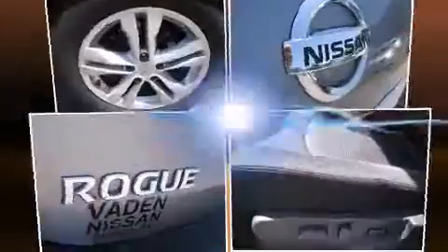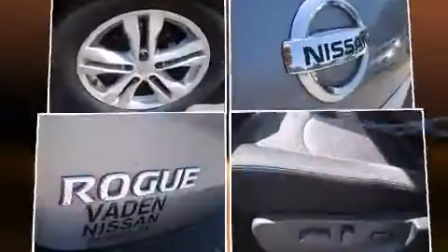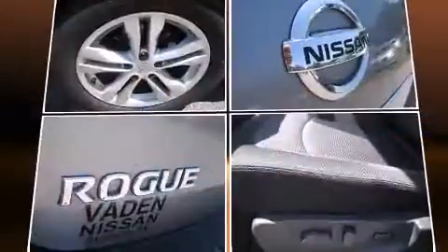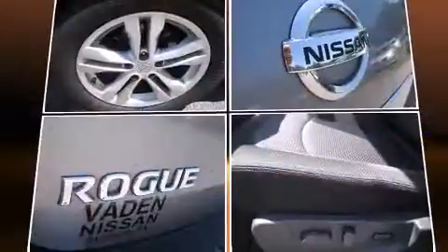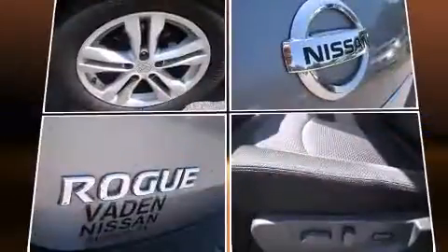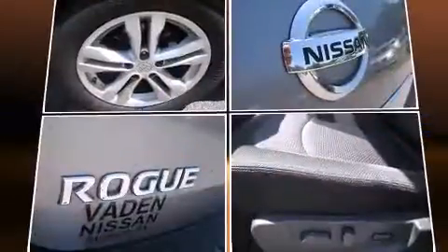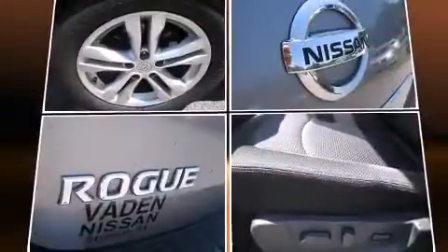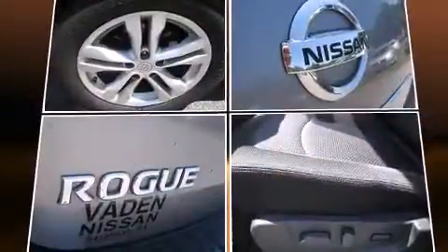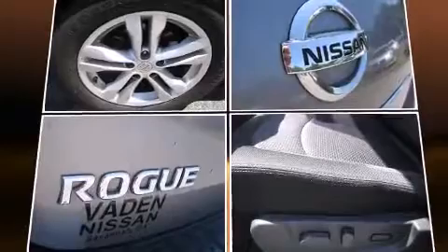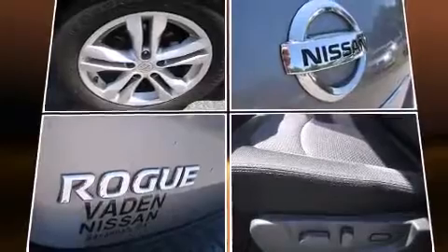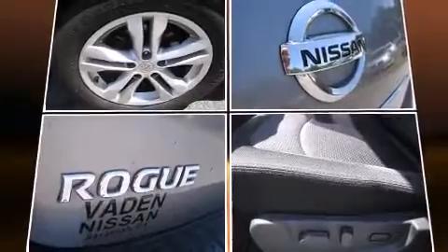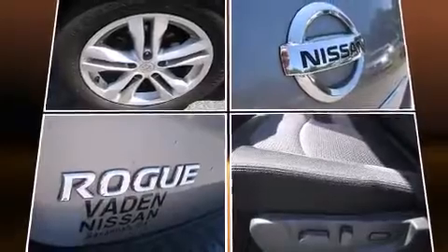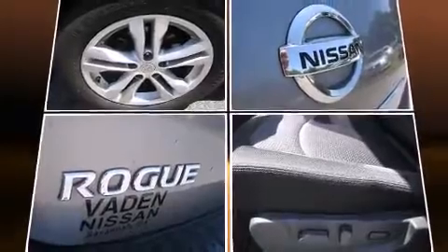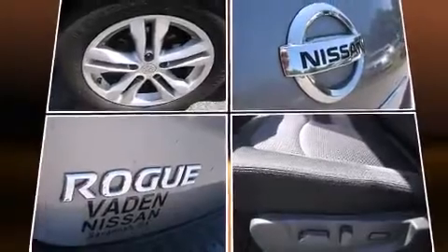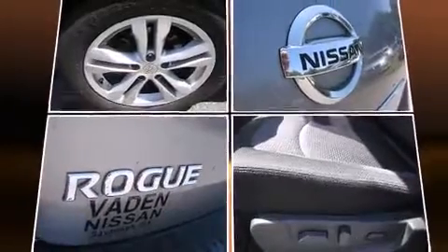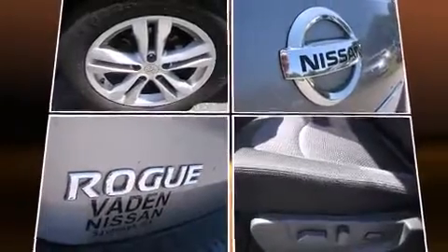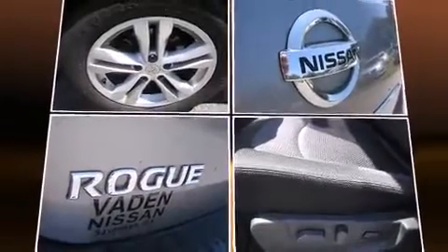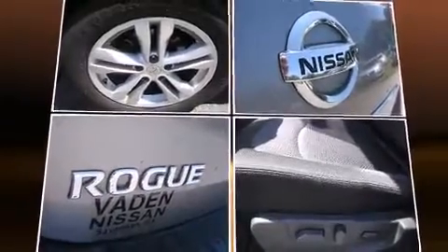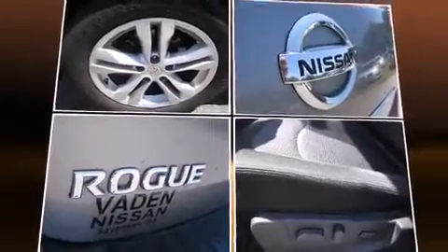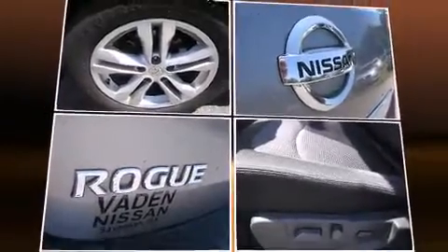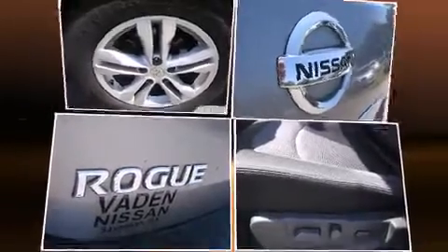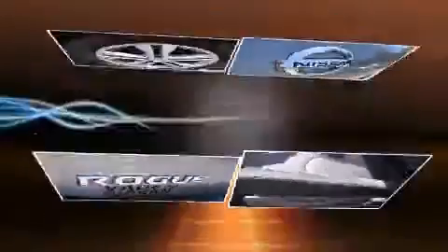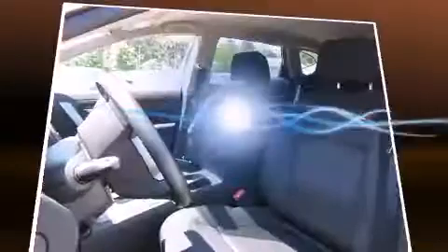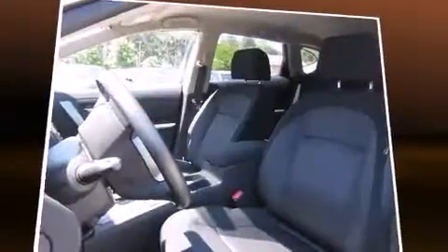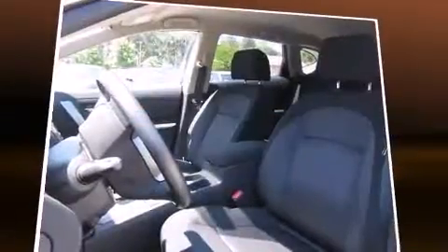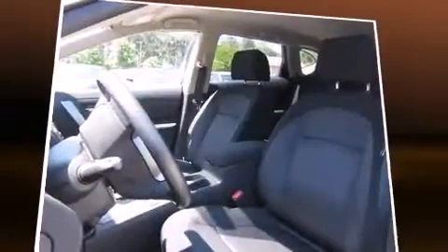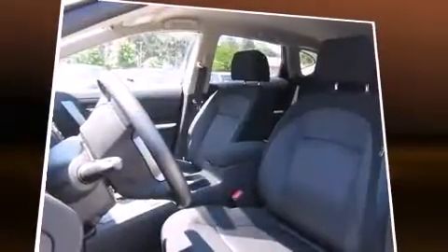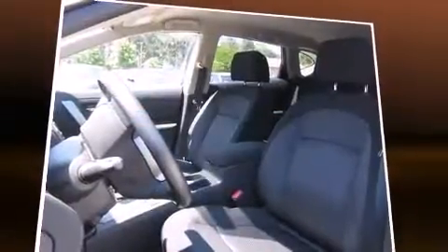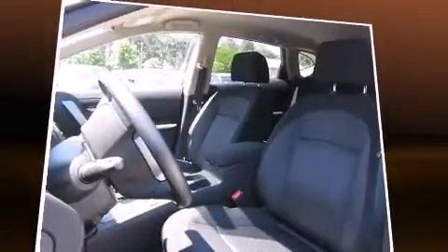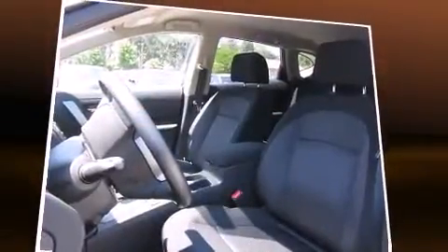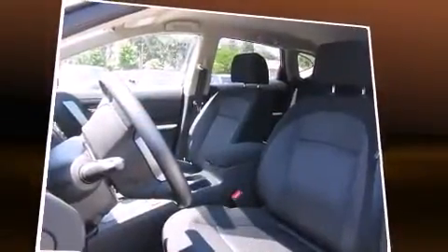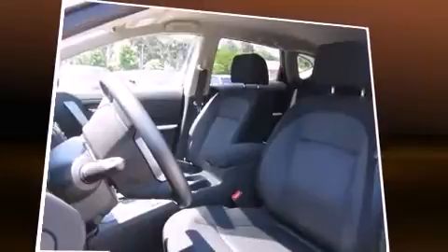Nissan prioritized fit and finish as evidenced by a roof rack, rear wipers, and remote keyless entry.